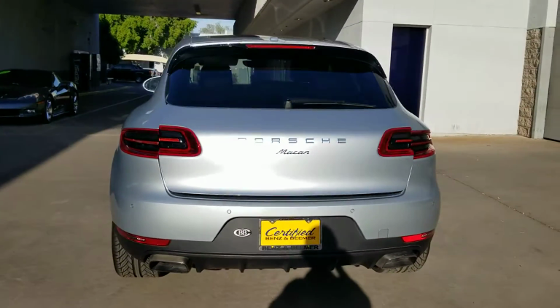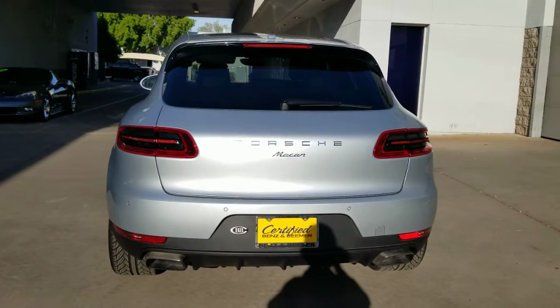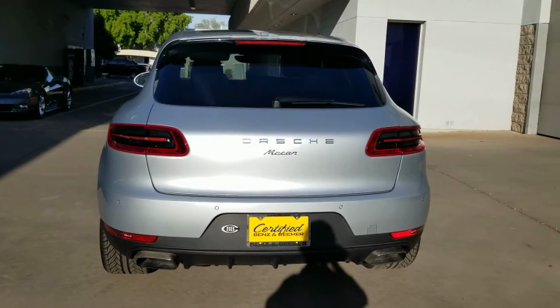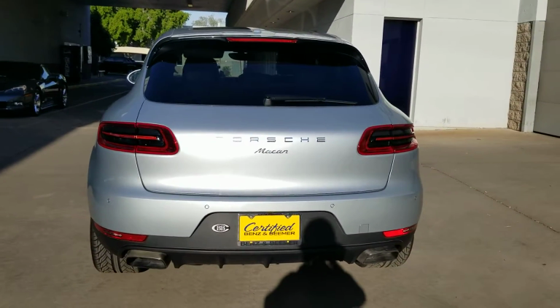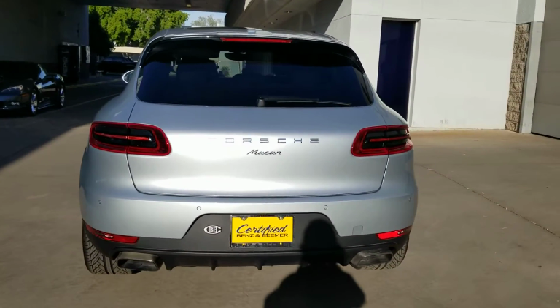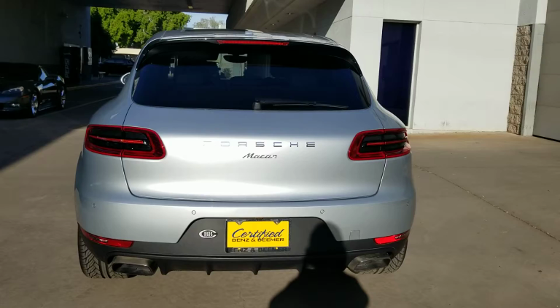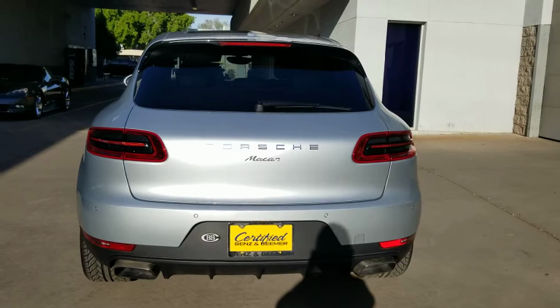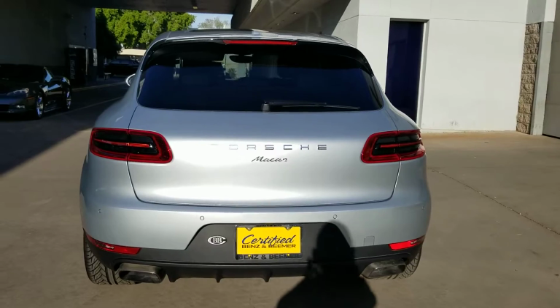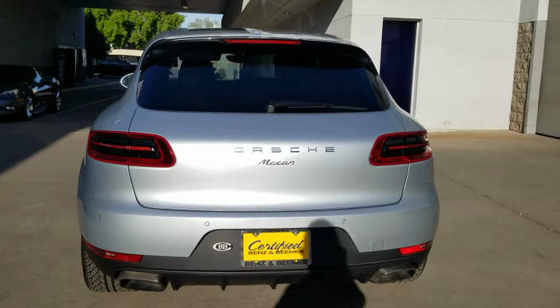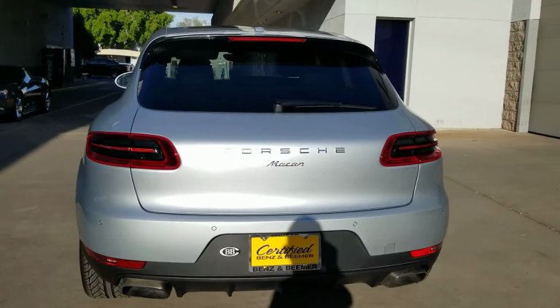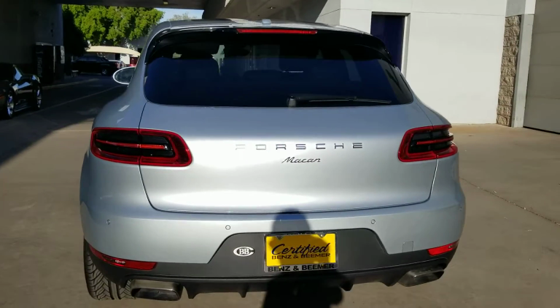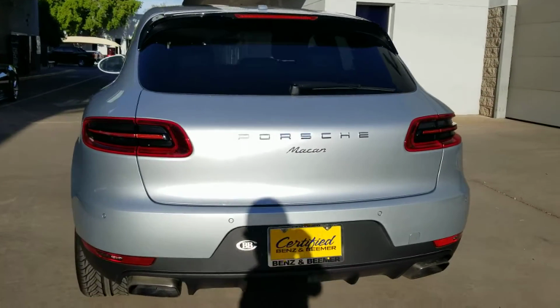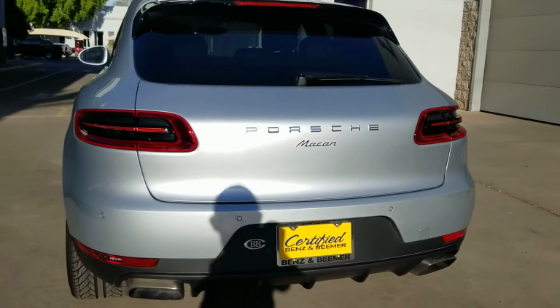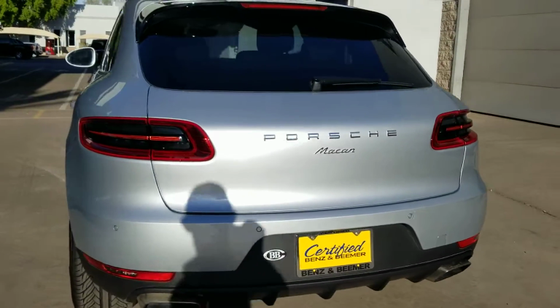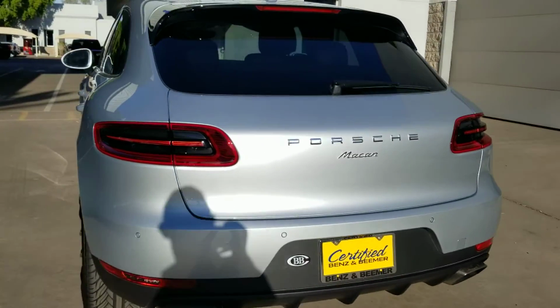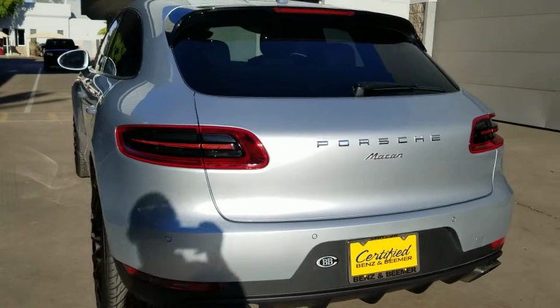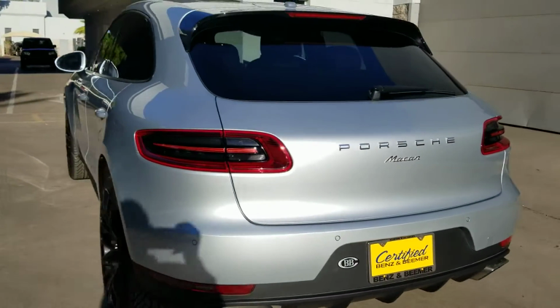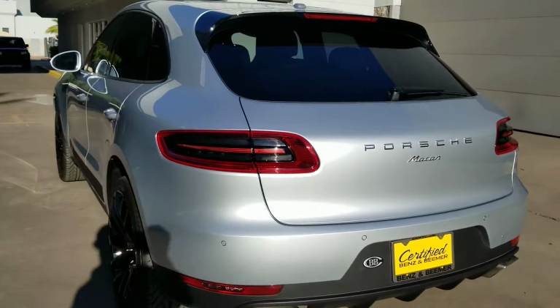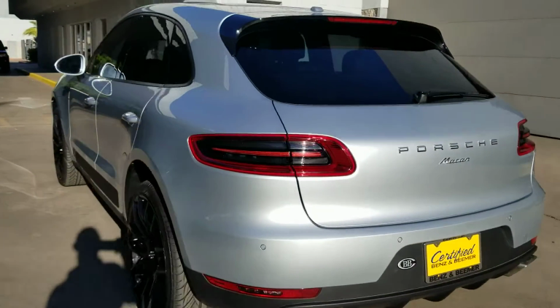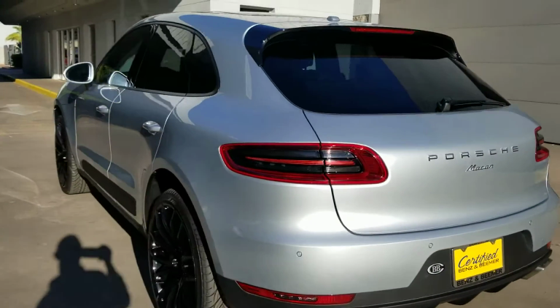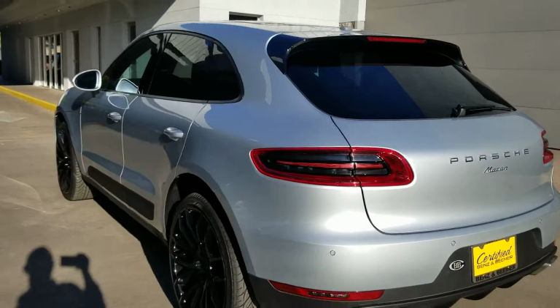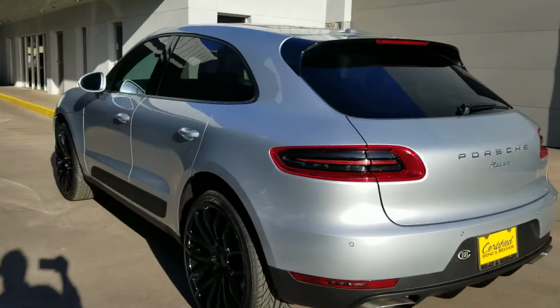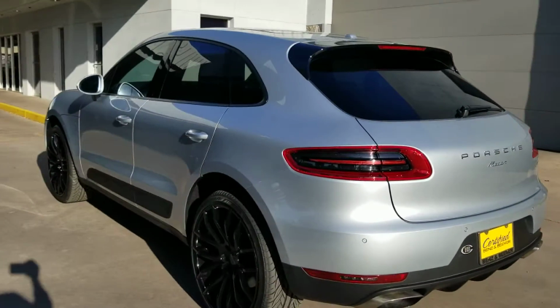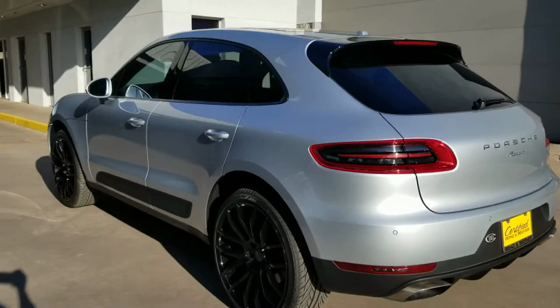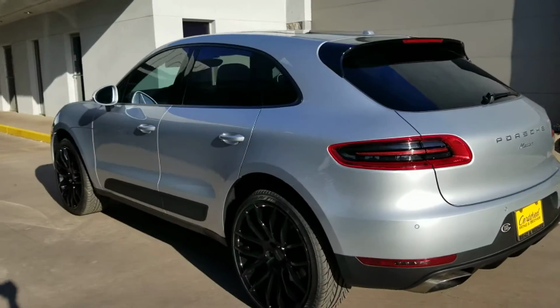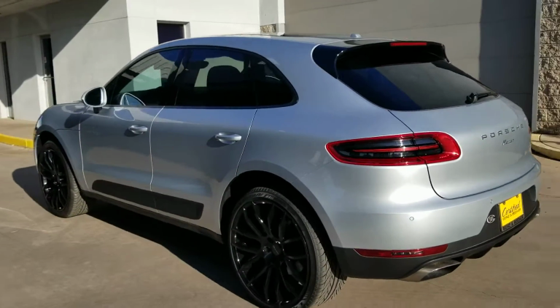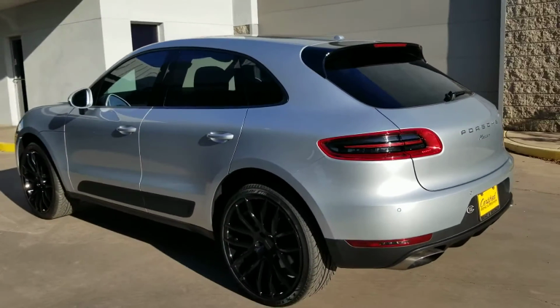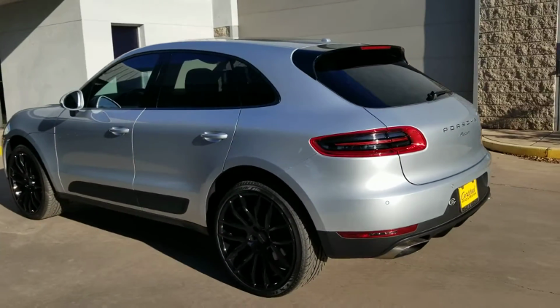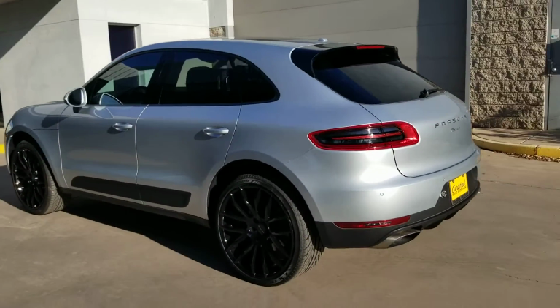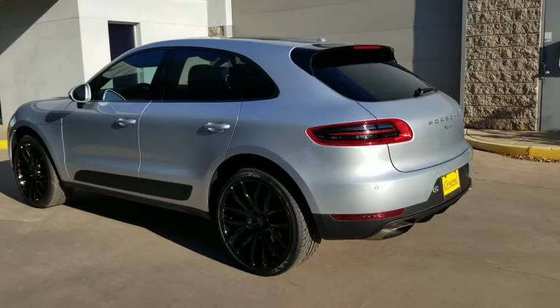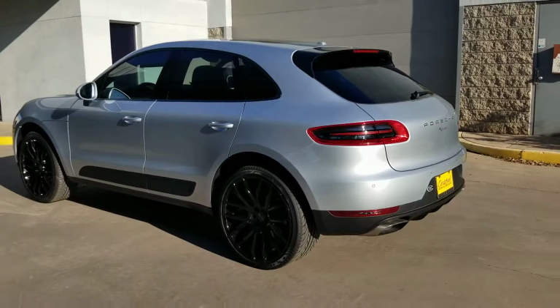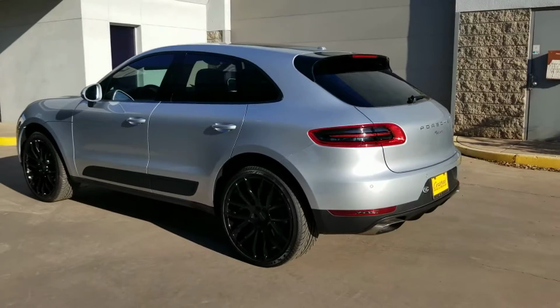$45,500 is the price. I can ship it out to you in Texas, no problem.